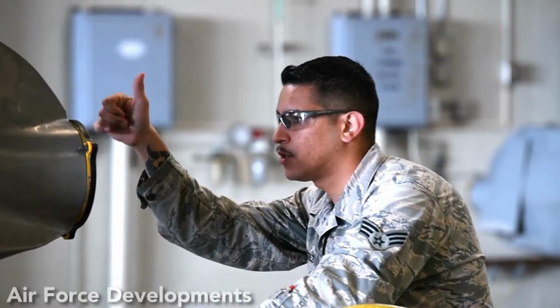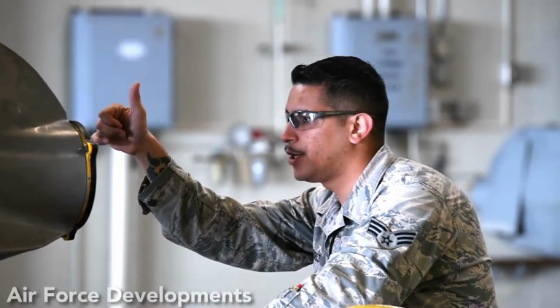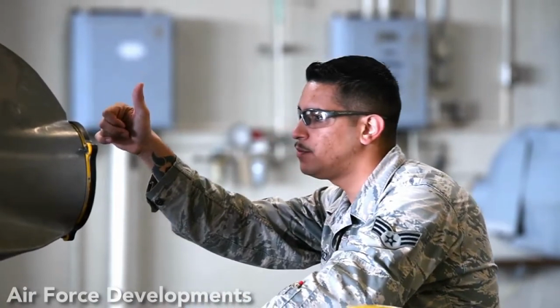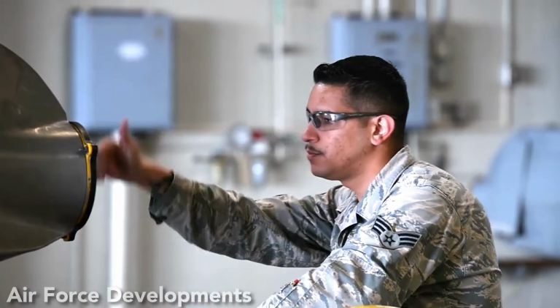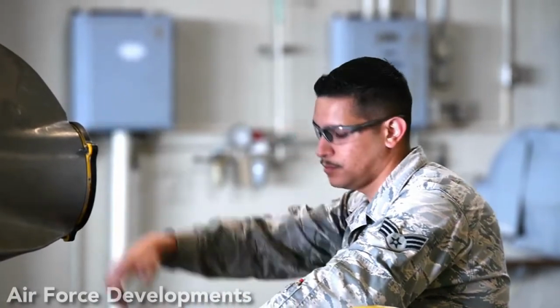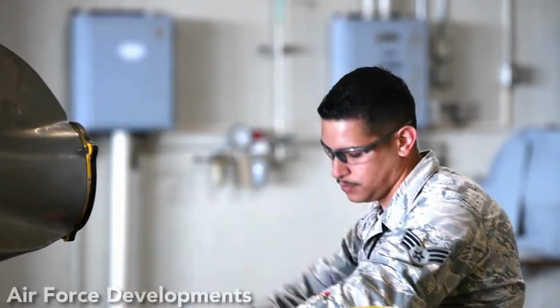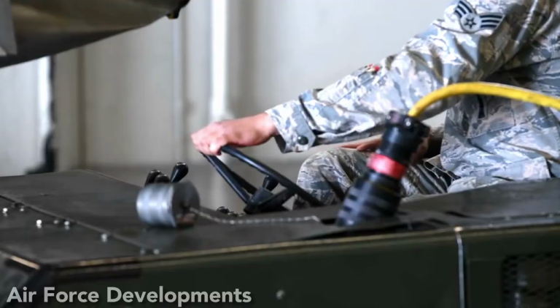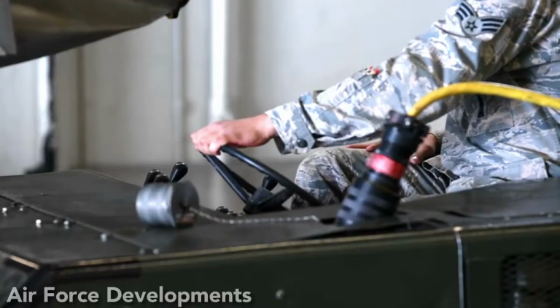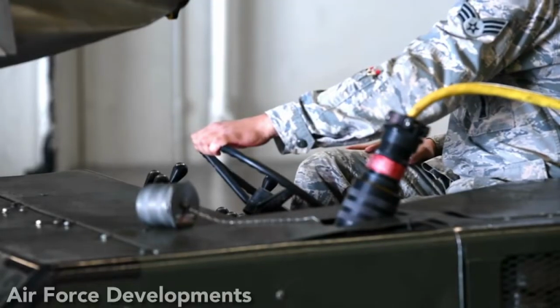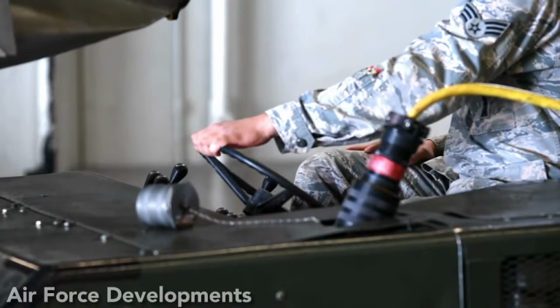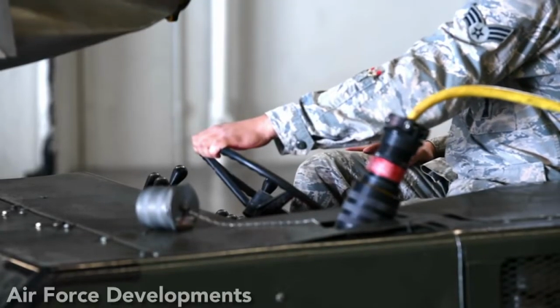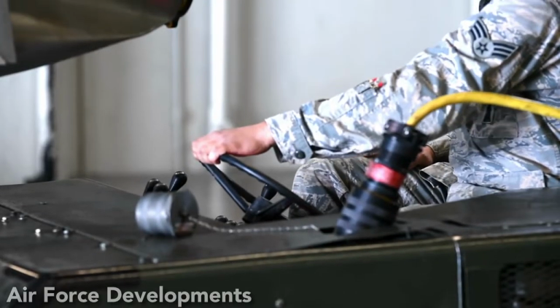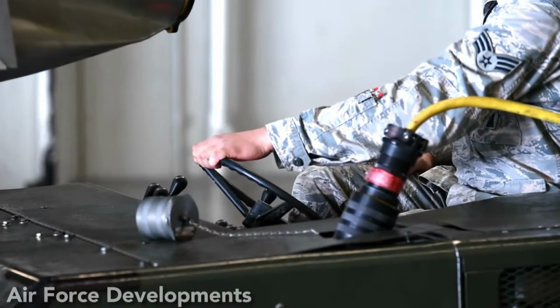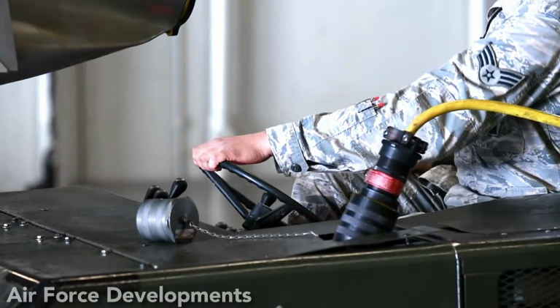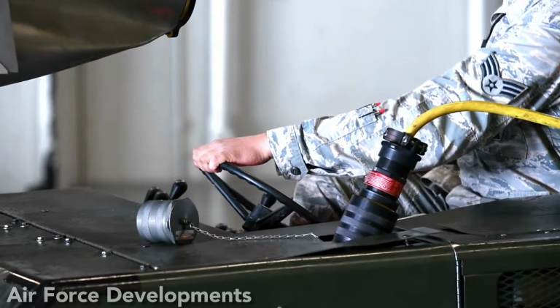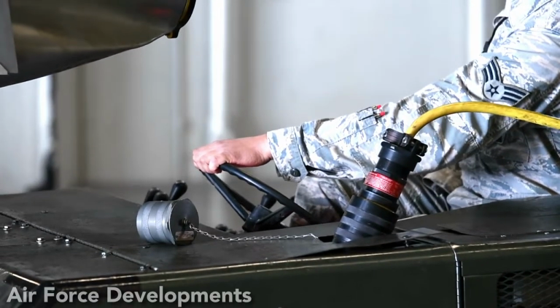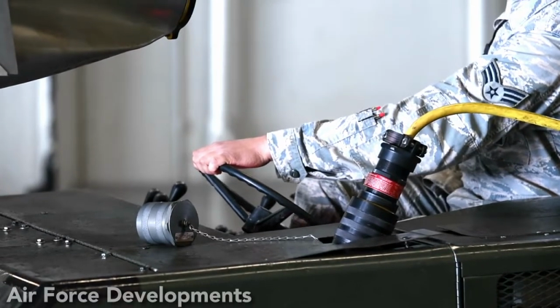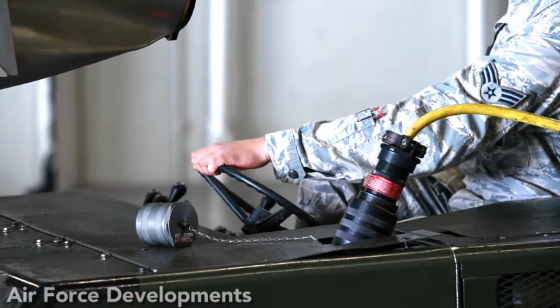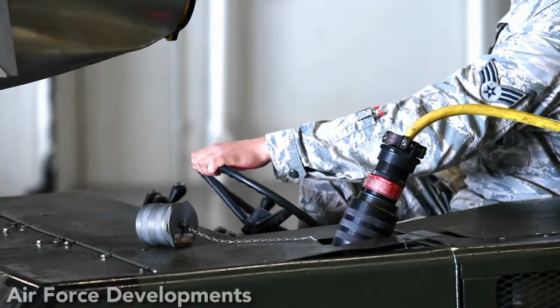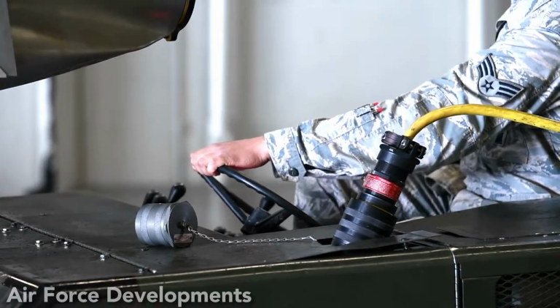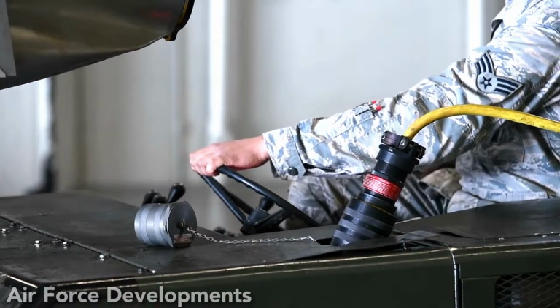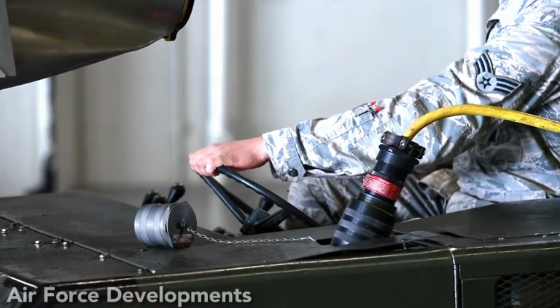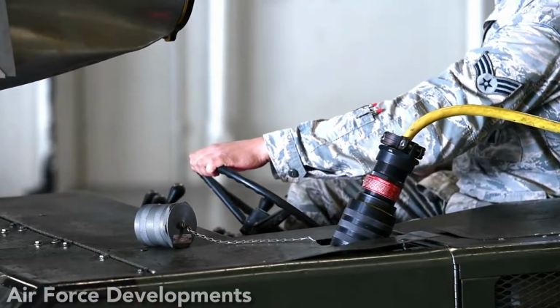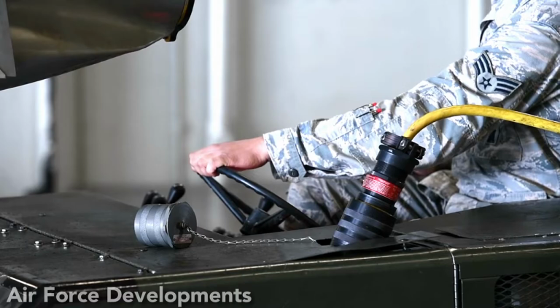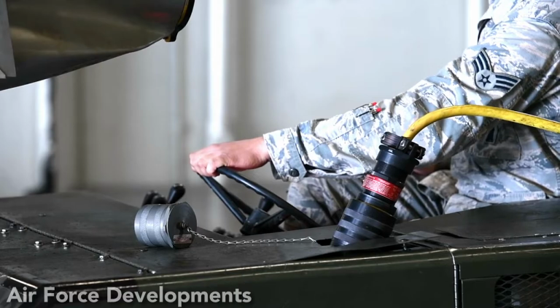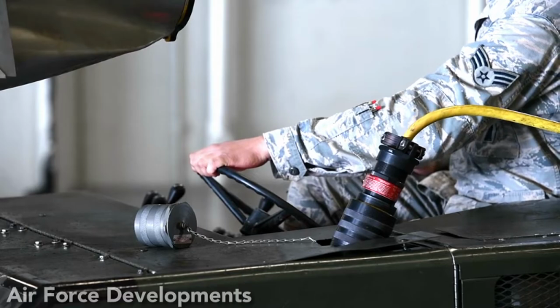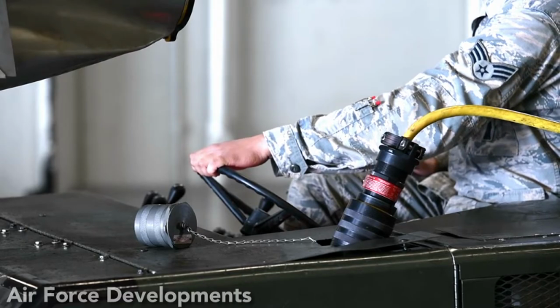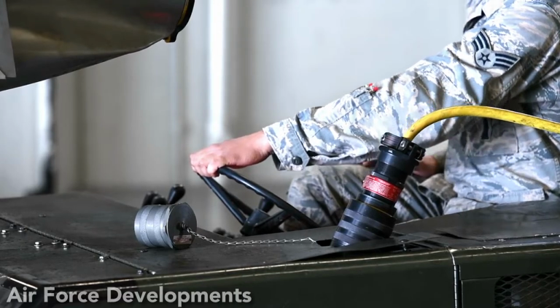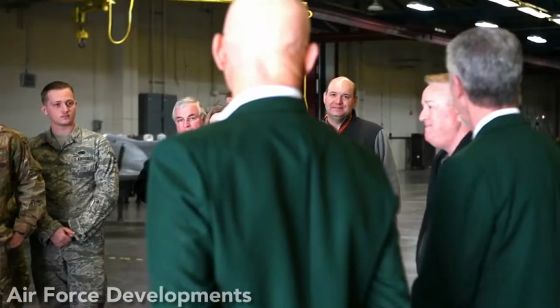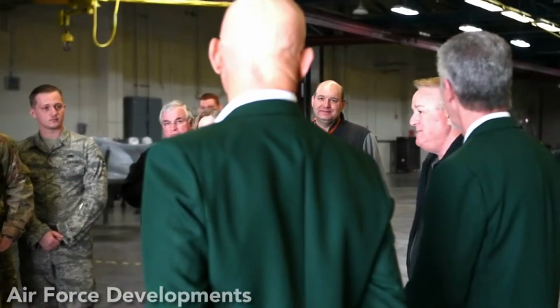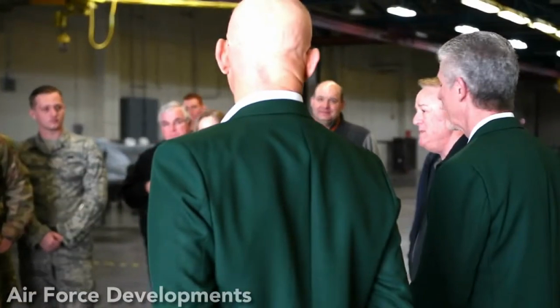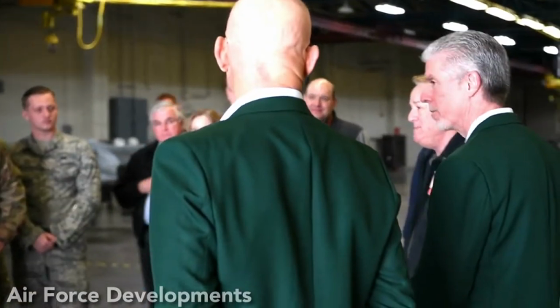It is propelled by a turbofan engine and utilizes an inertial guidance system with terrain contour matching.